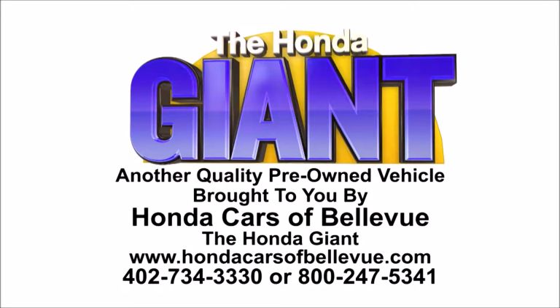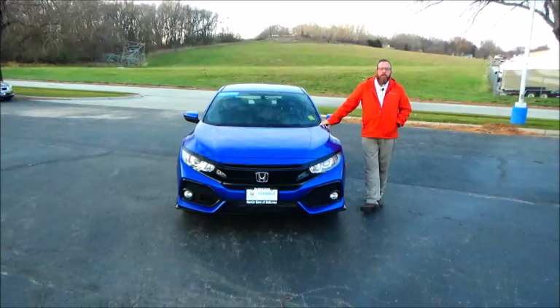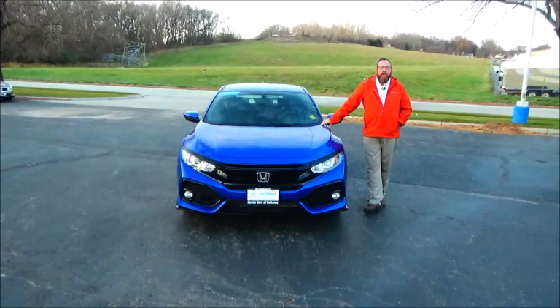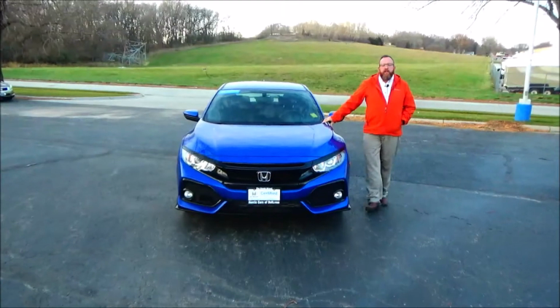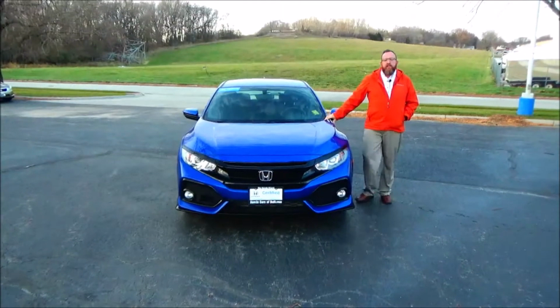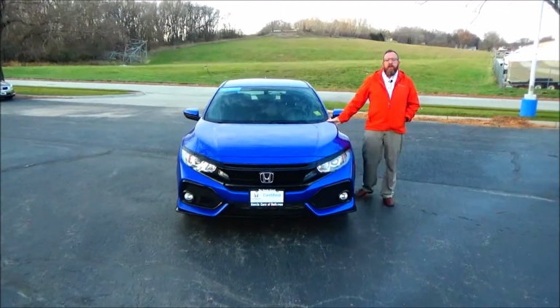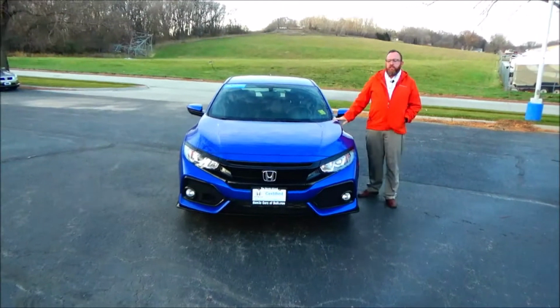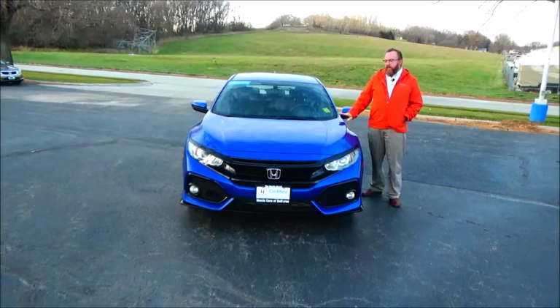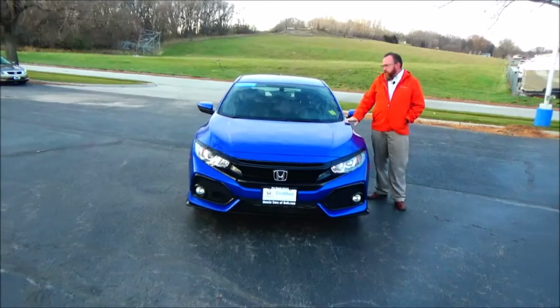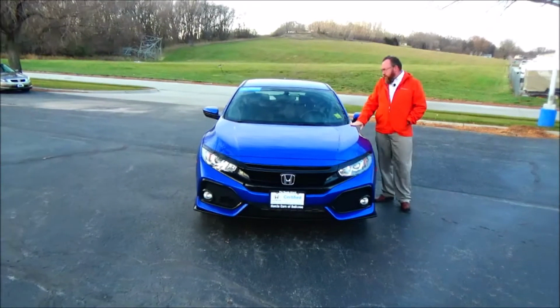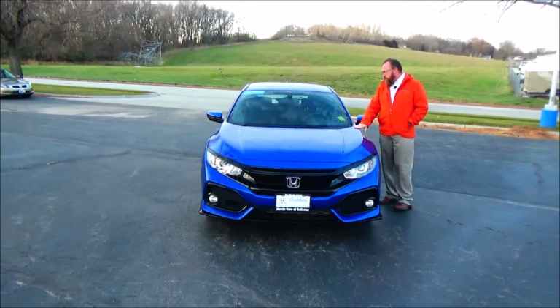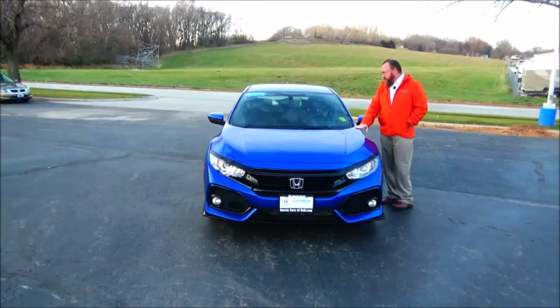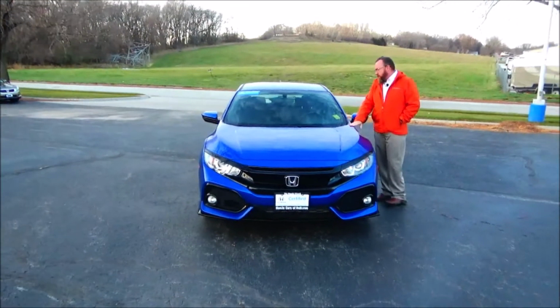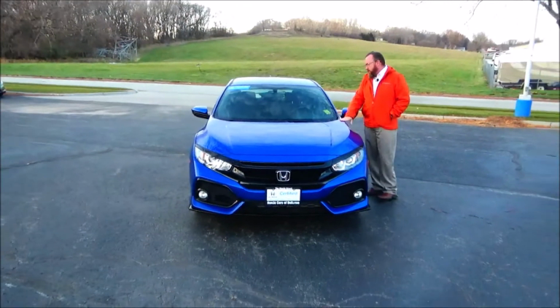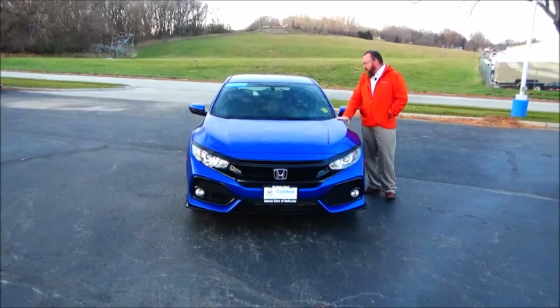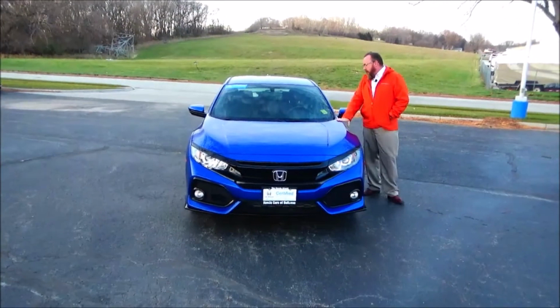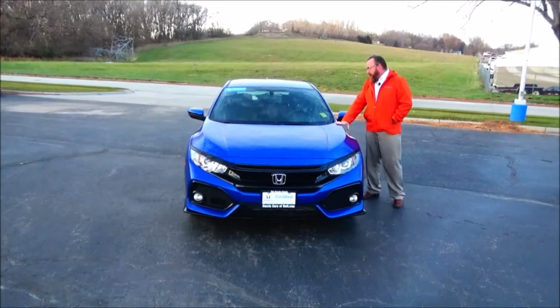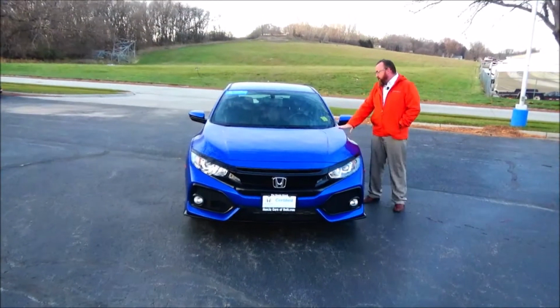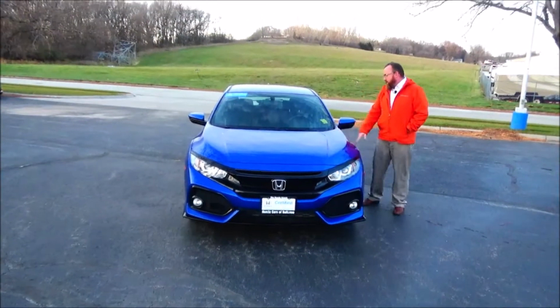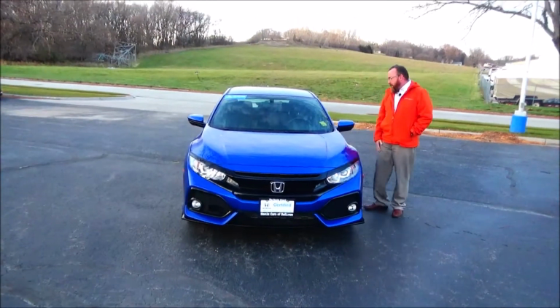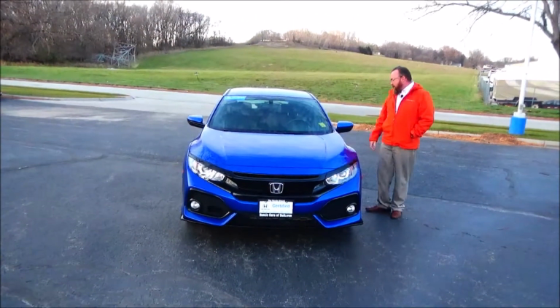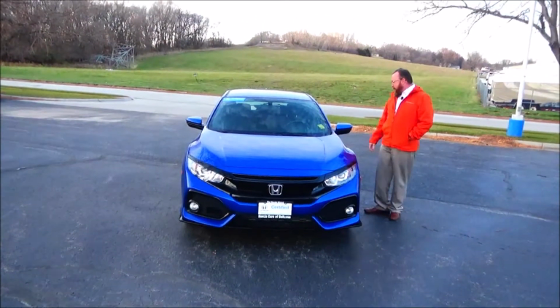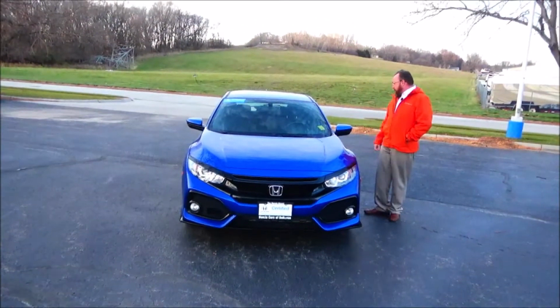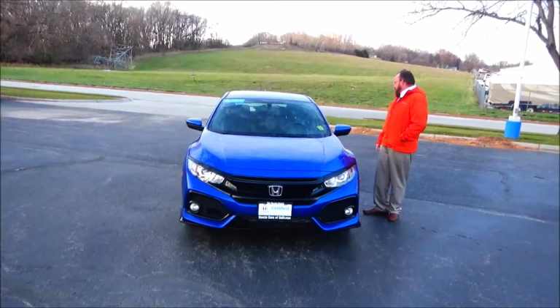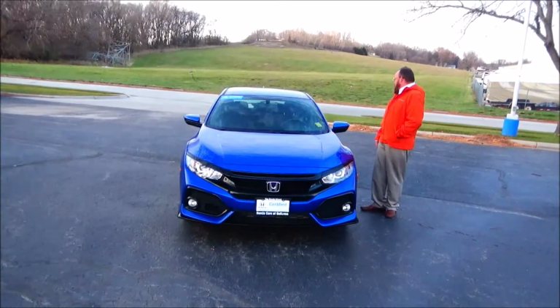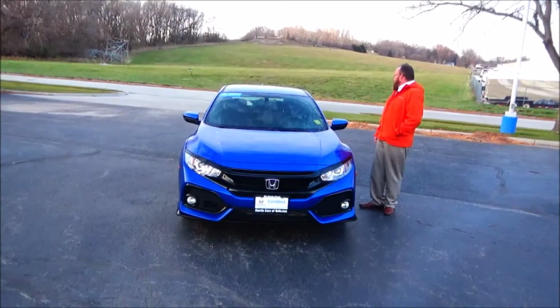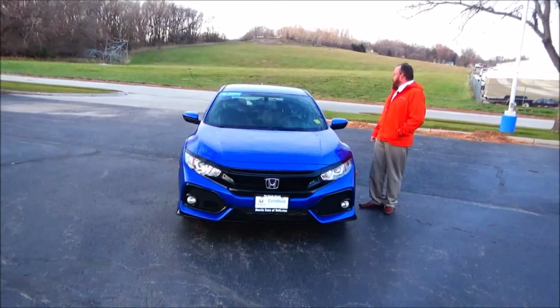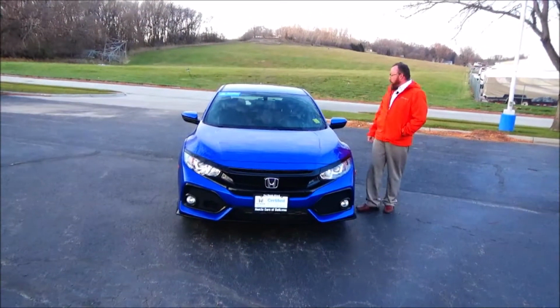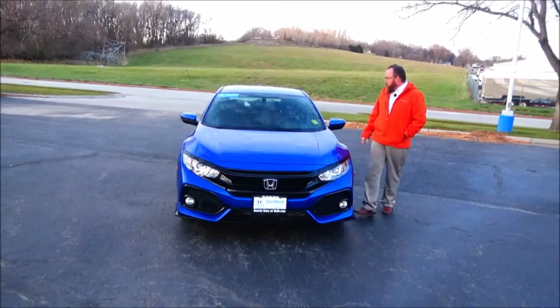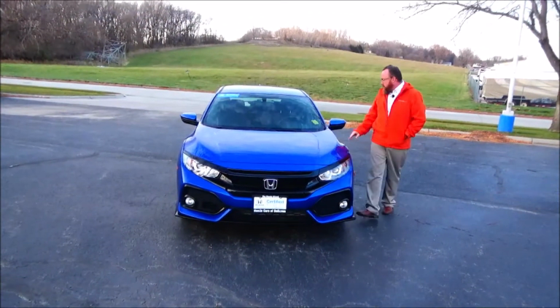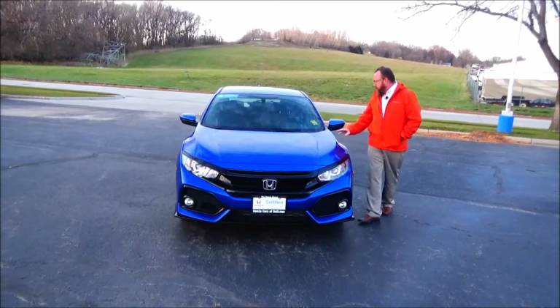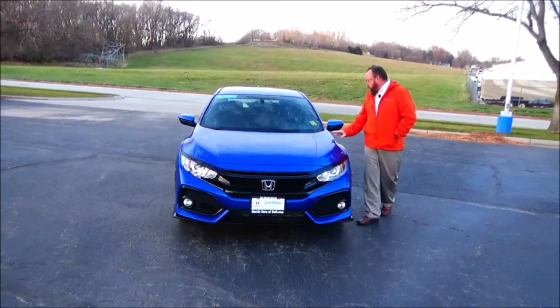Brian Kelly here for the Hyundai Giant, here to show you this 2018 Honda Civic Hatchback Sport, just came in on trade.